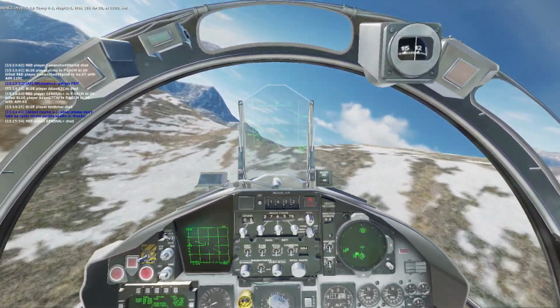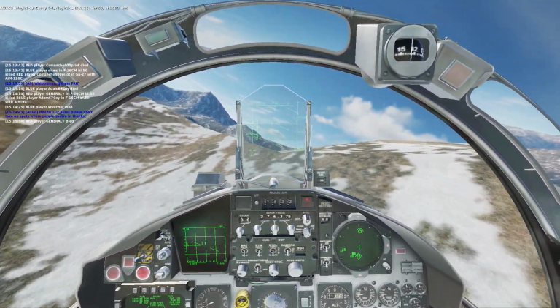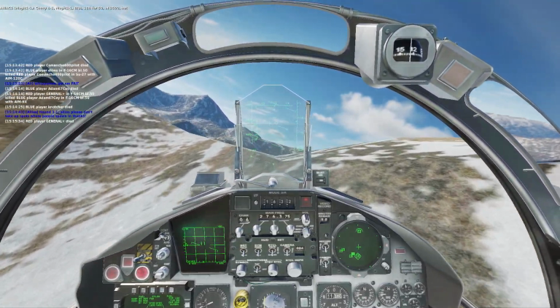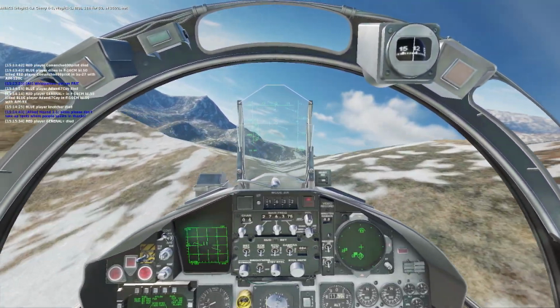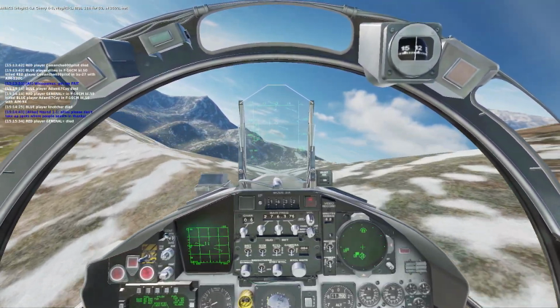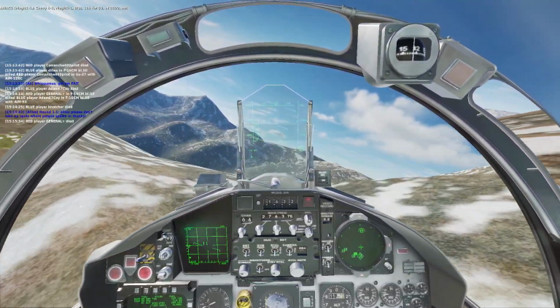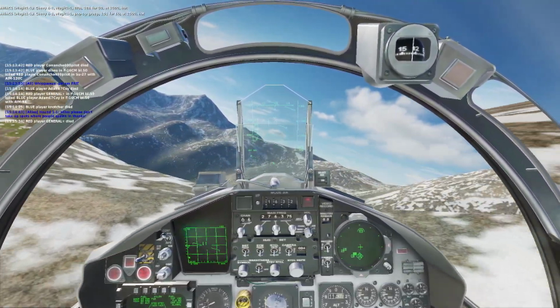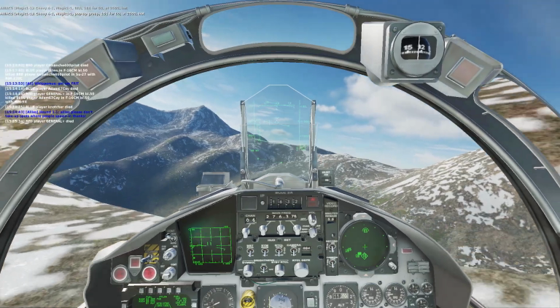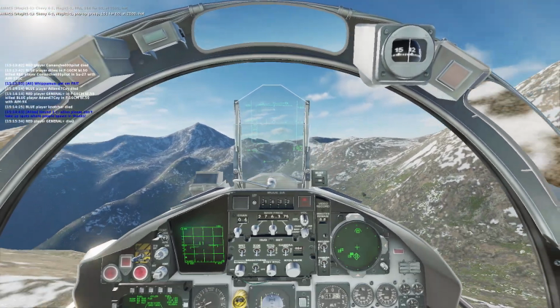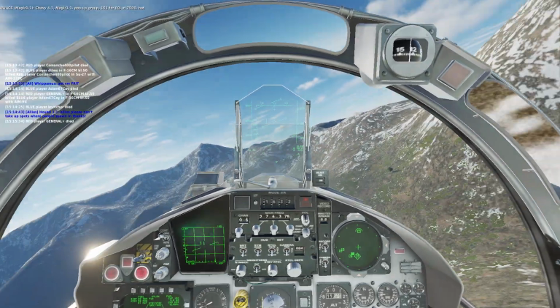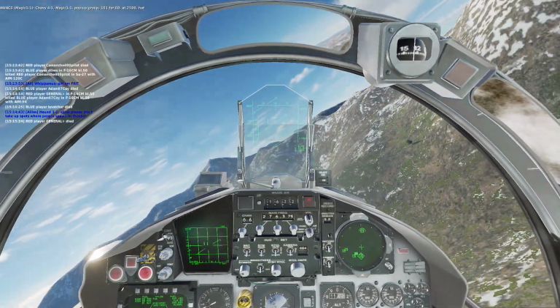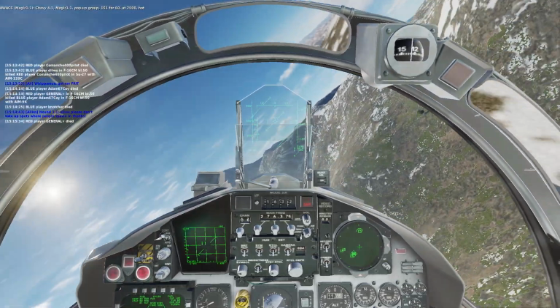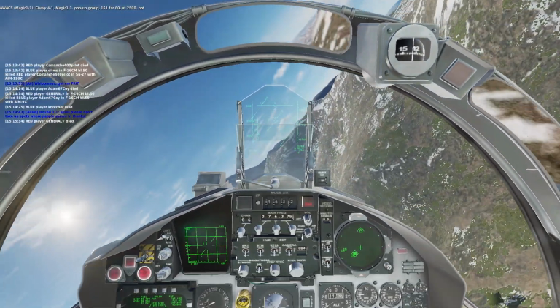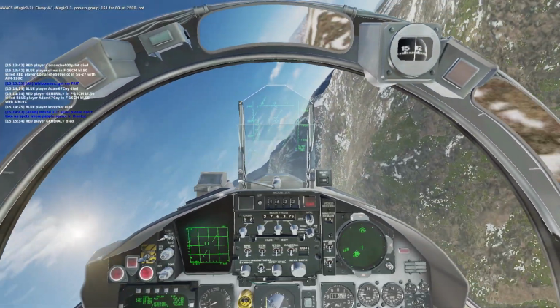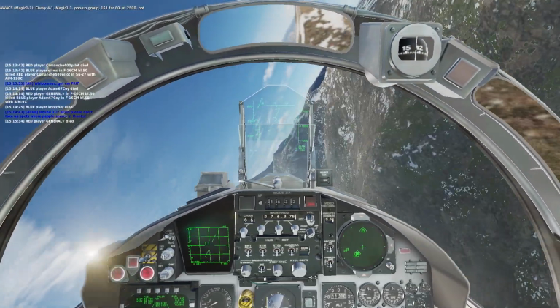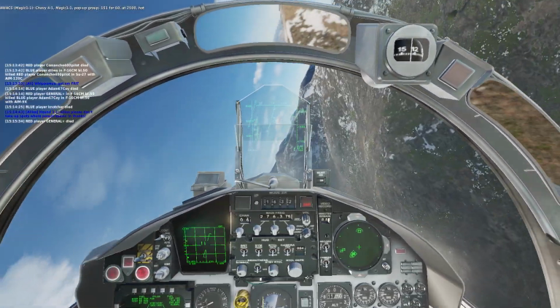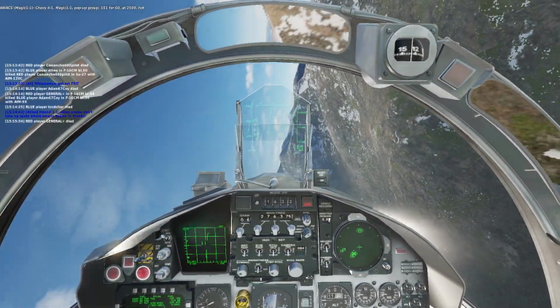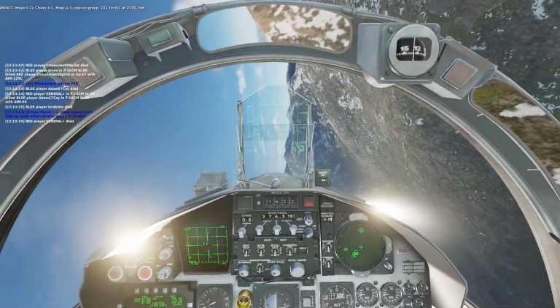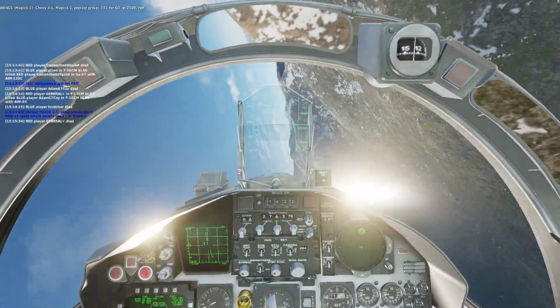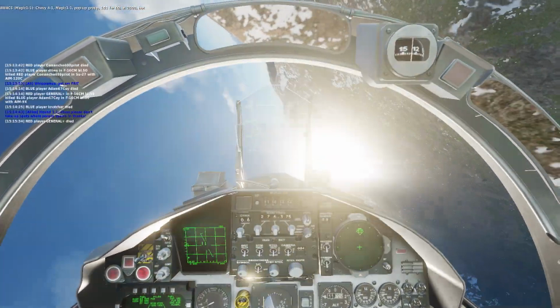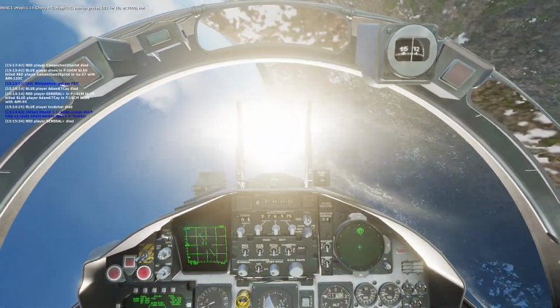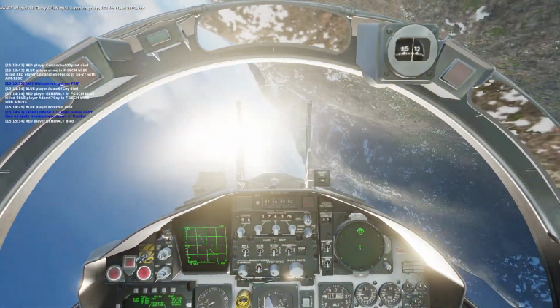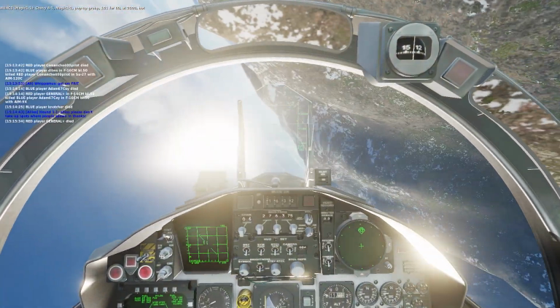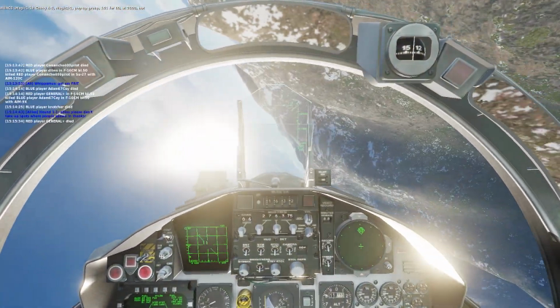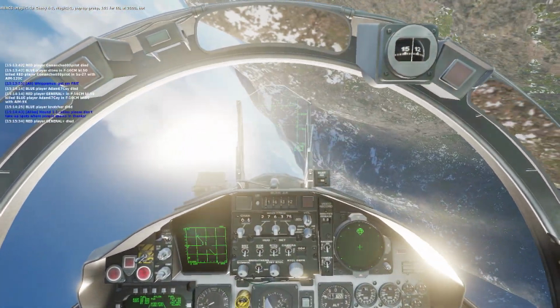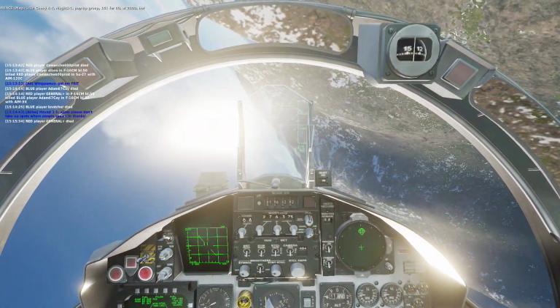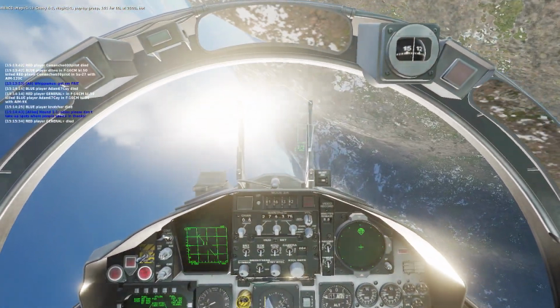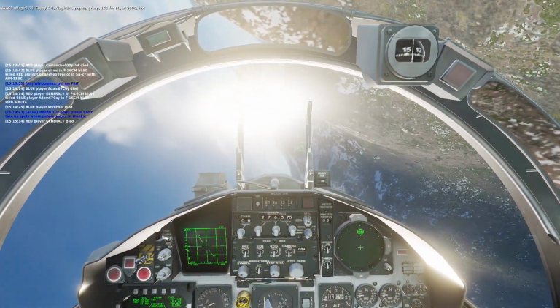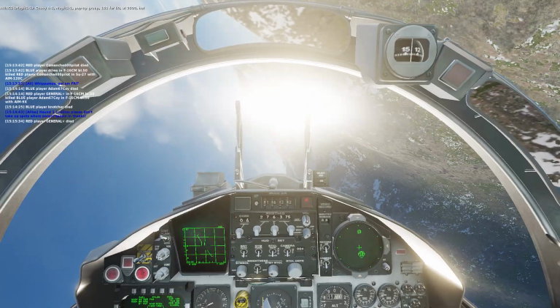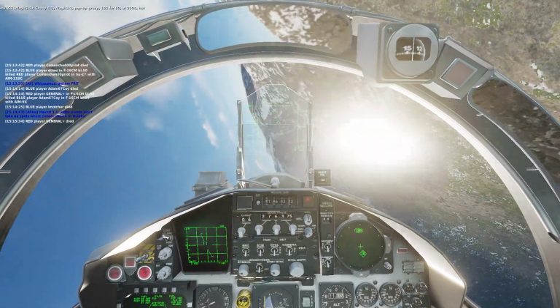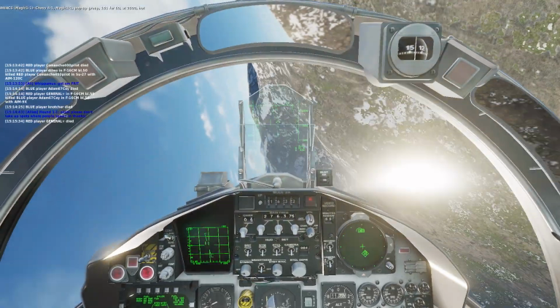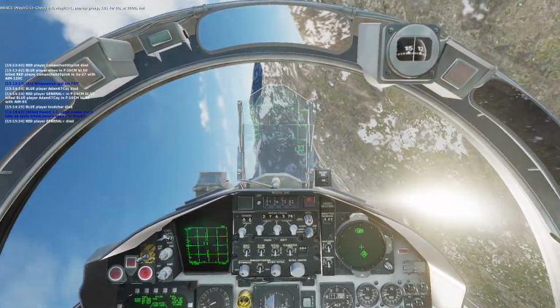Chevy Ford 1, Magic 1-1, pop-up group 151-460, at 2,500, hot.